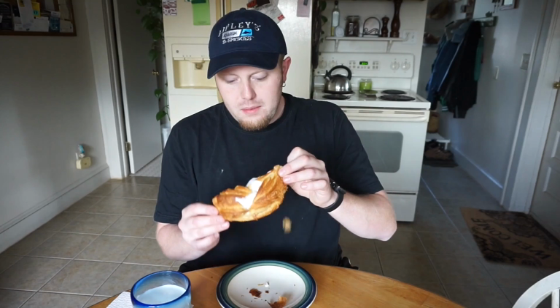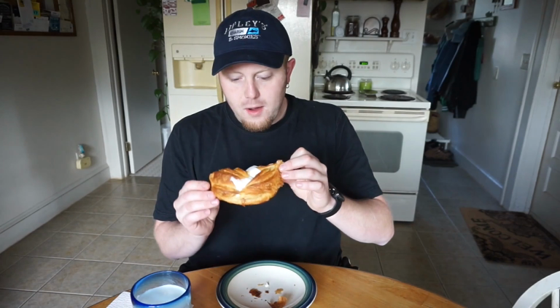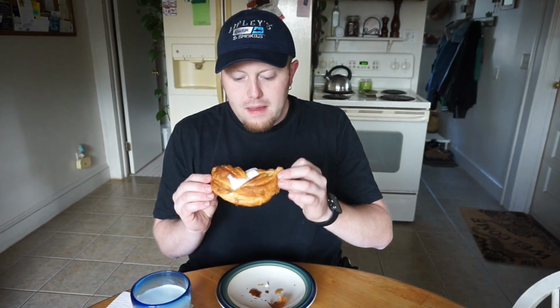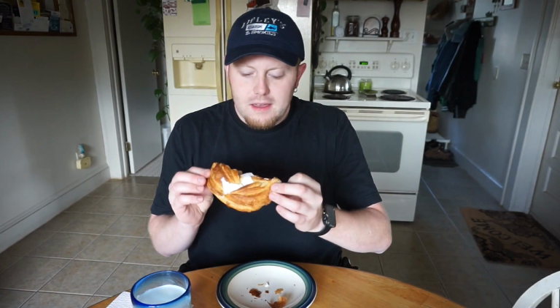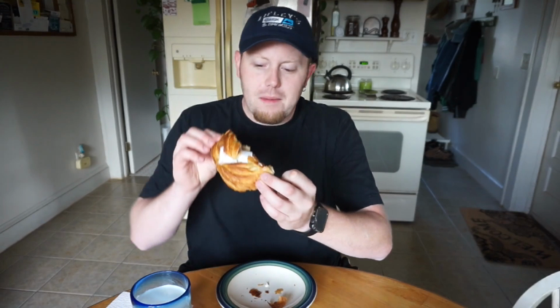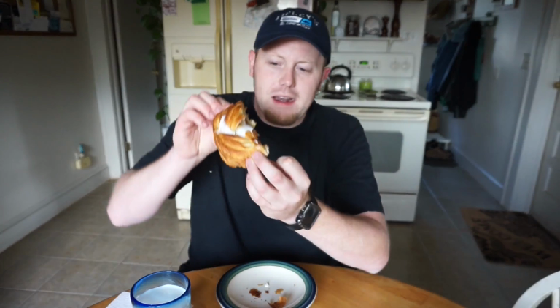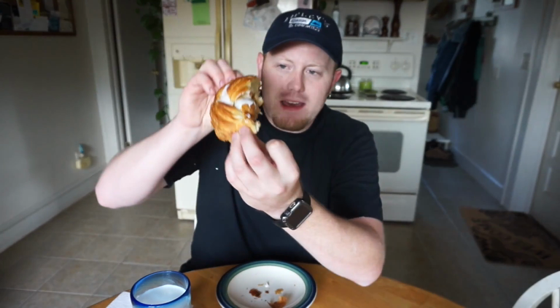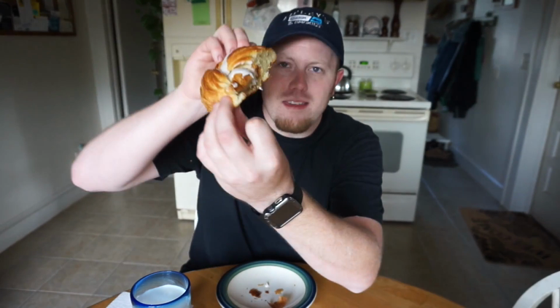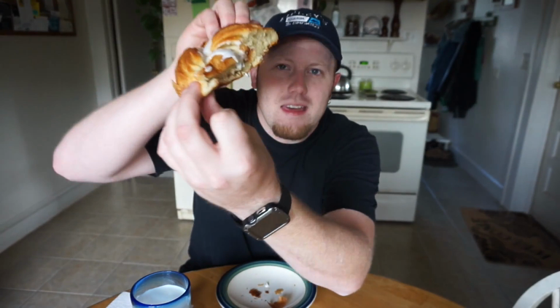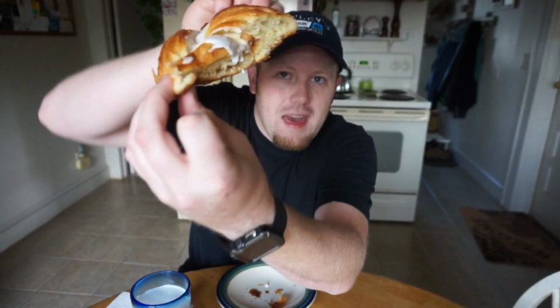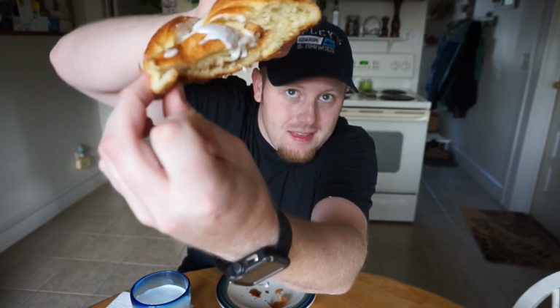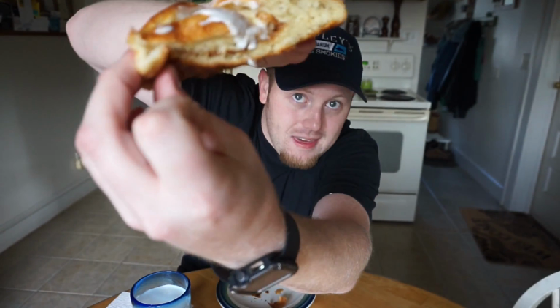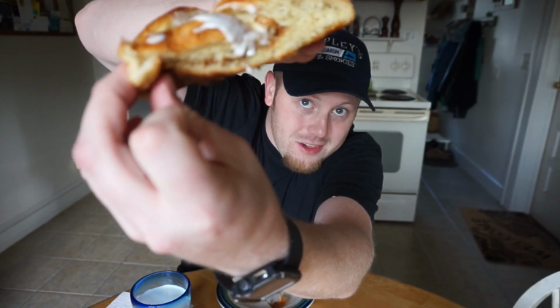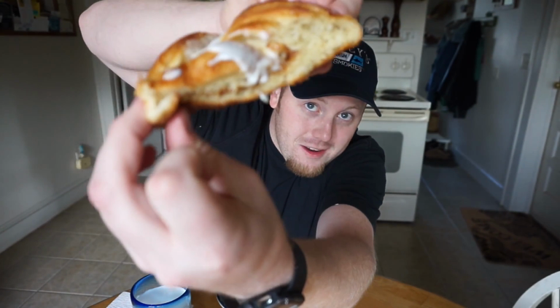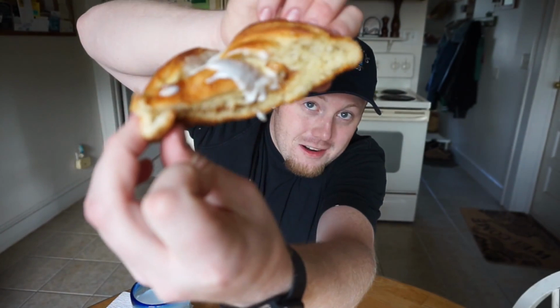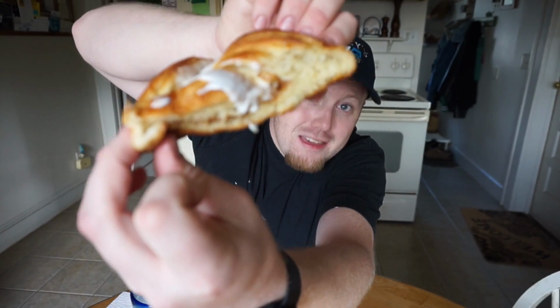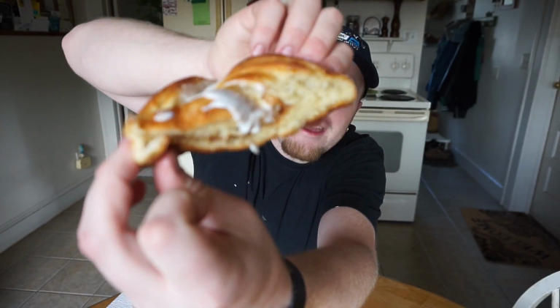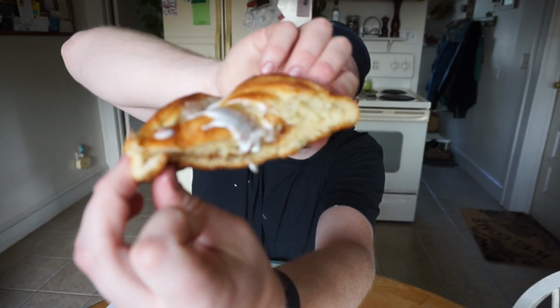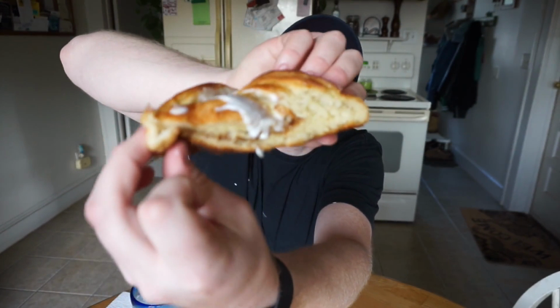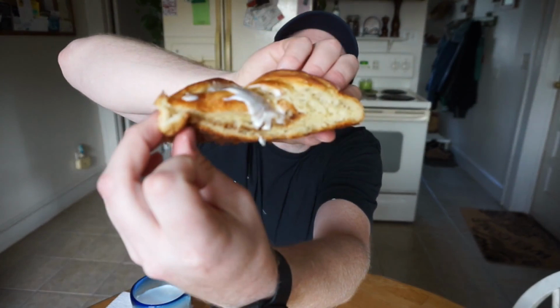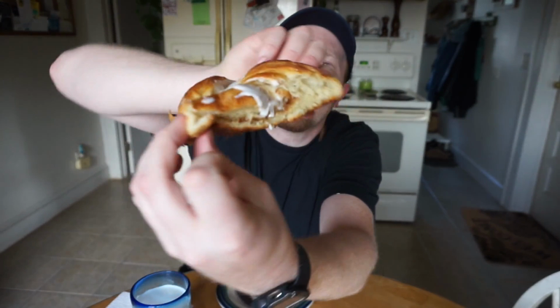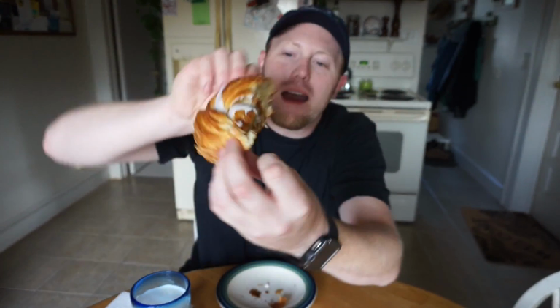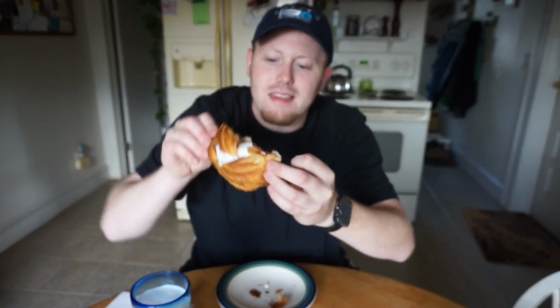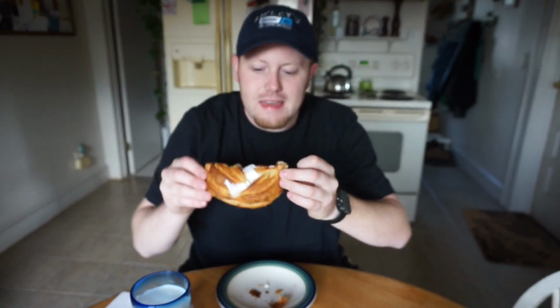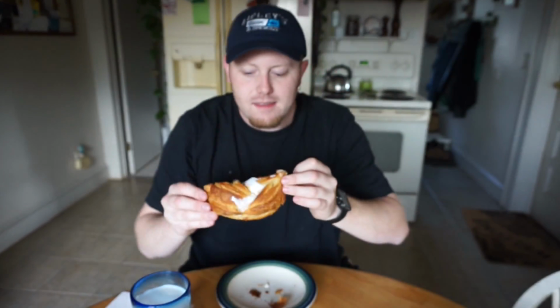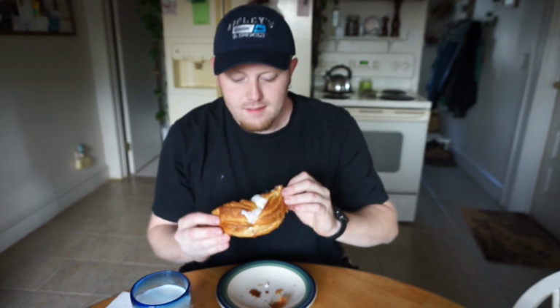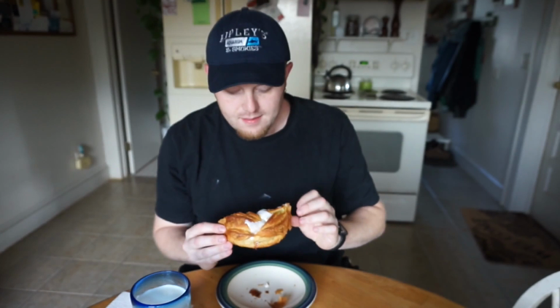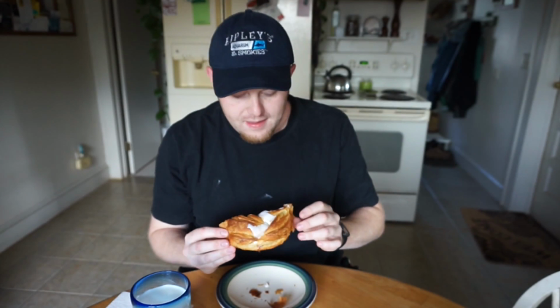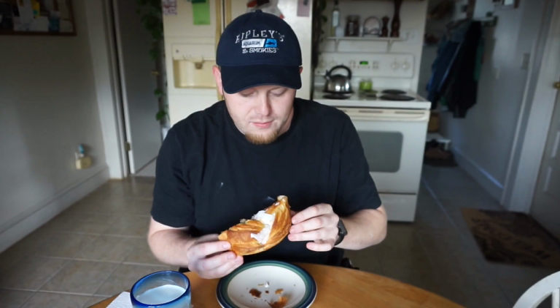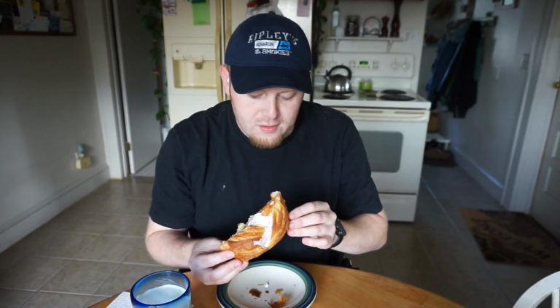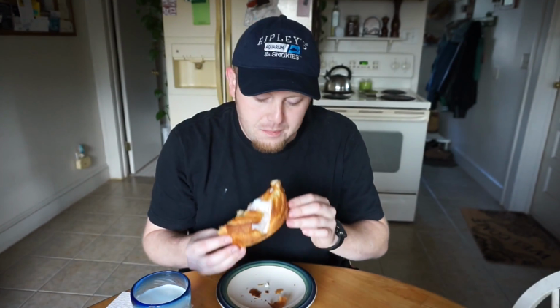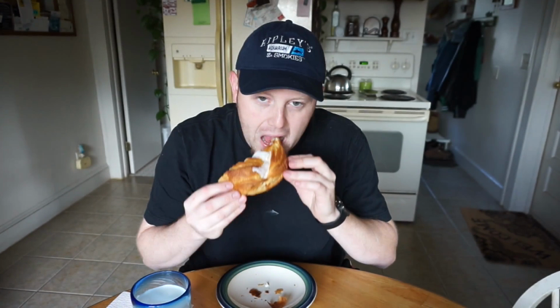Here we go — picking it up. I got a nice end section here, nice and gooey, icing-y. Take the first bite.